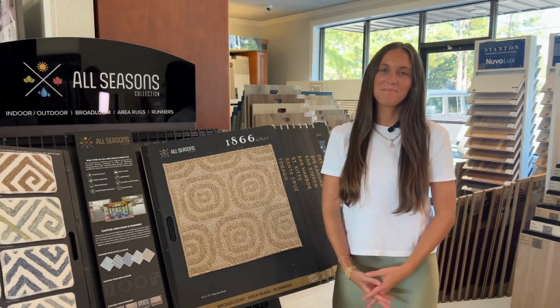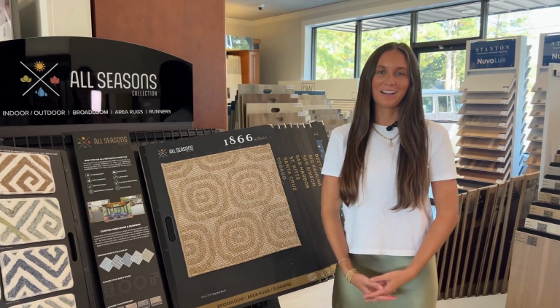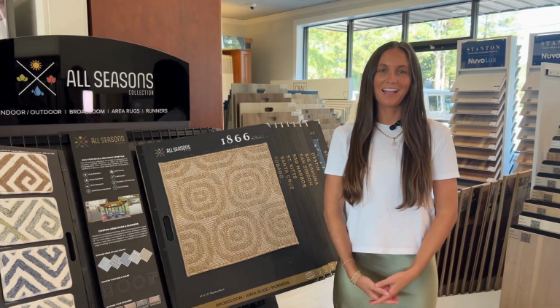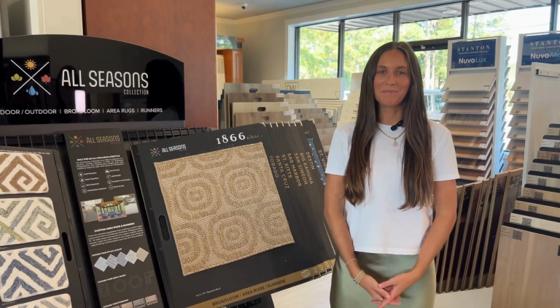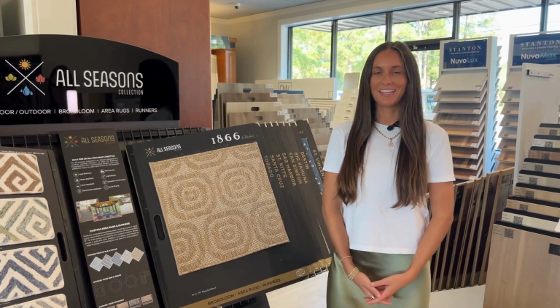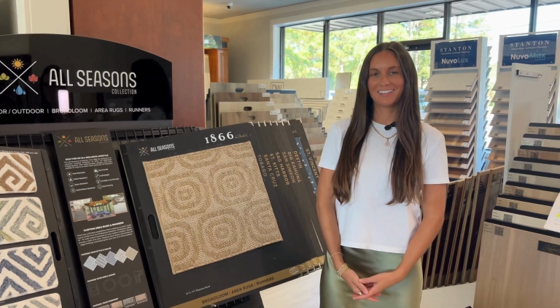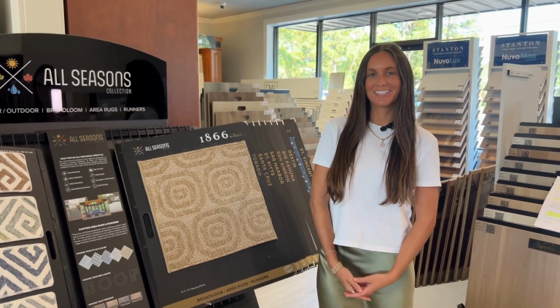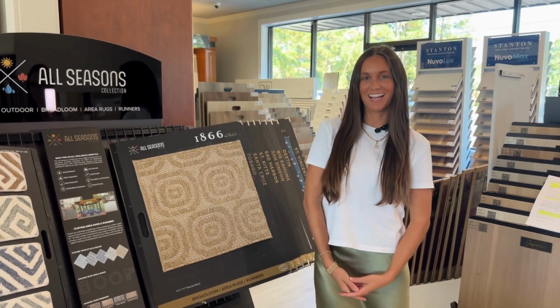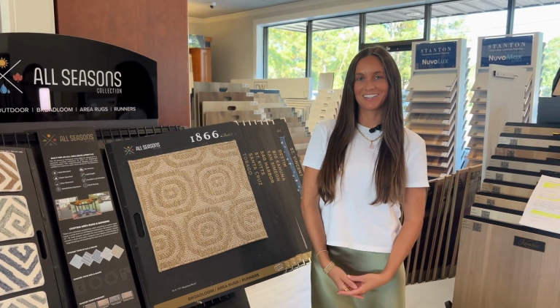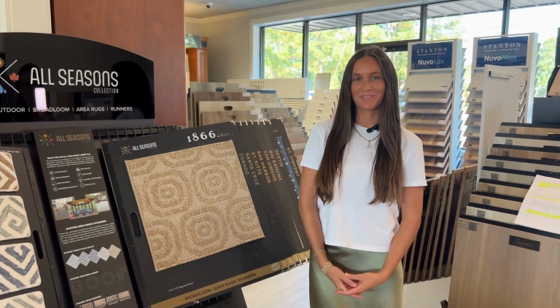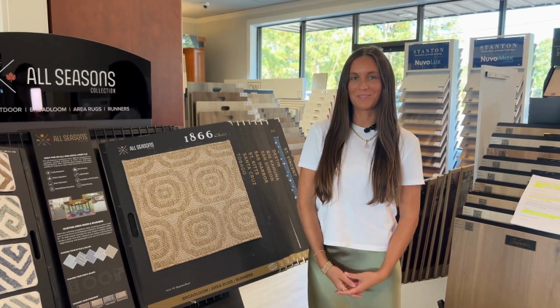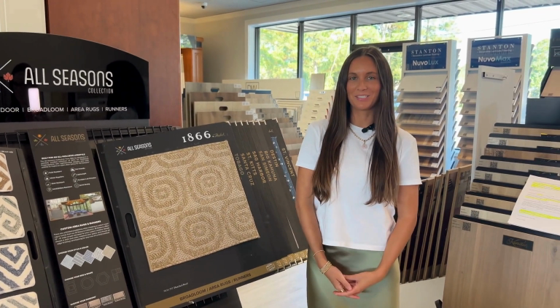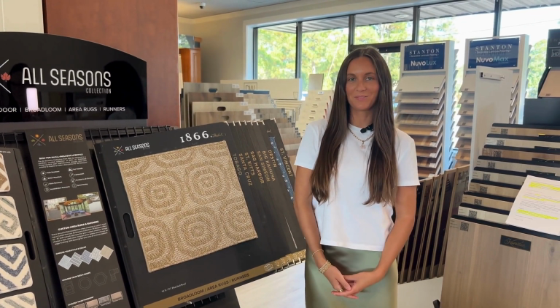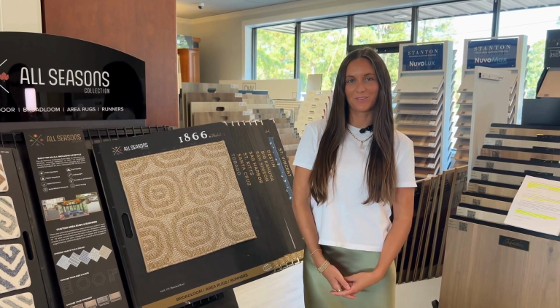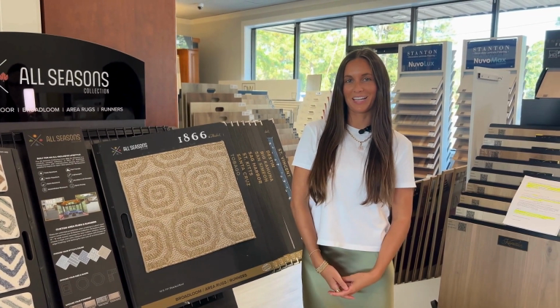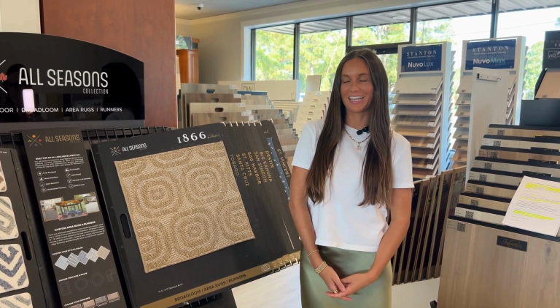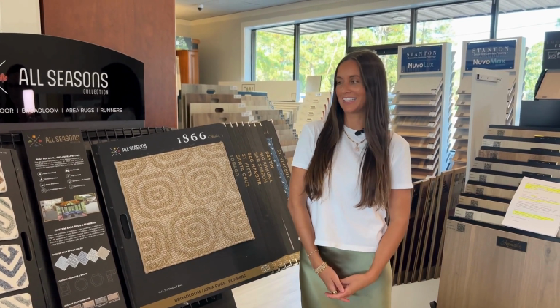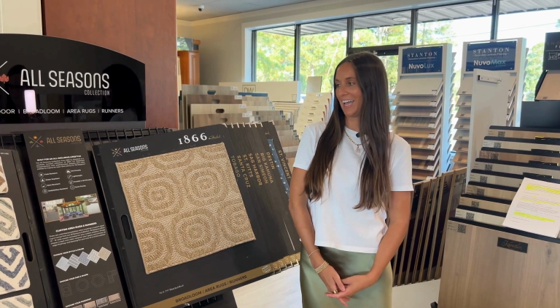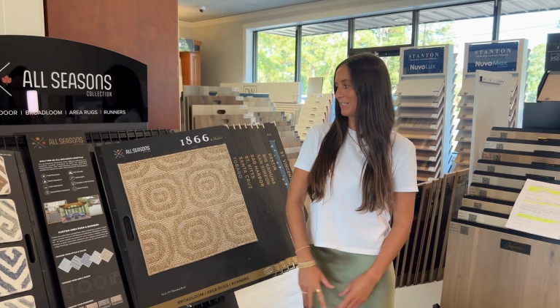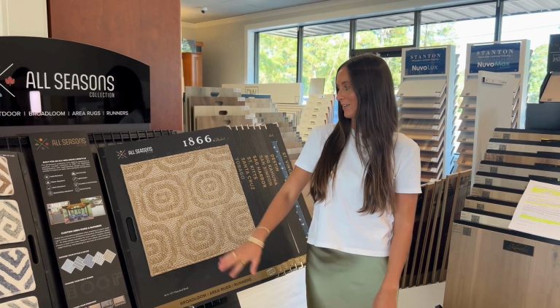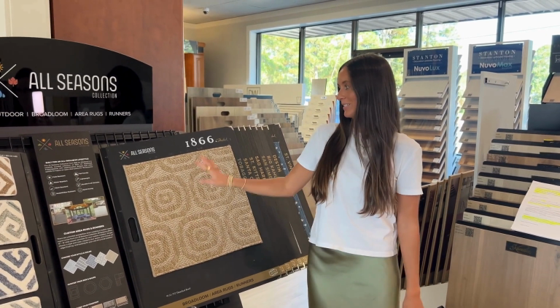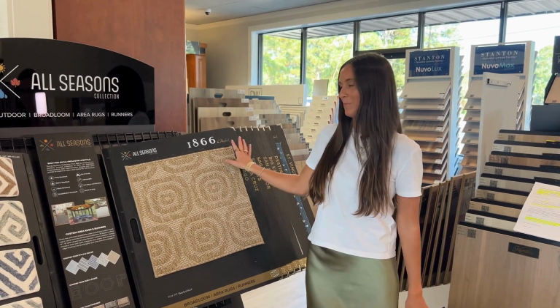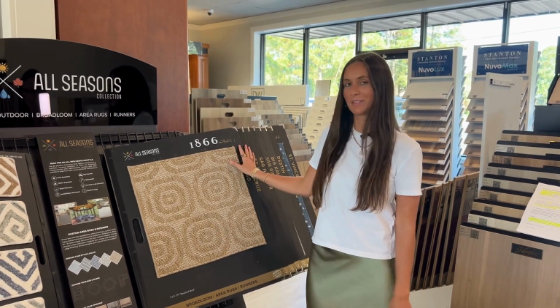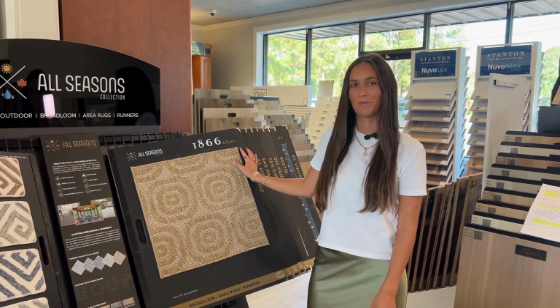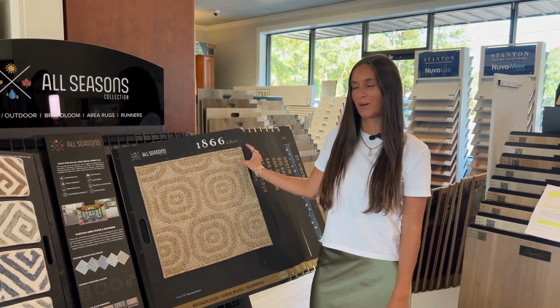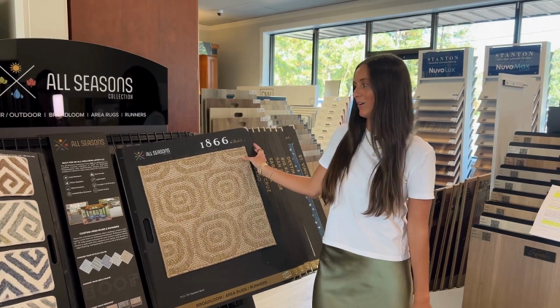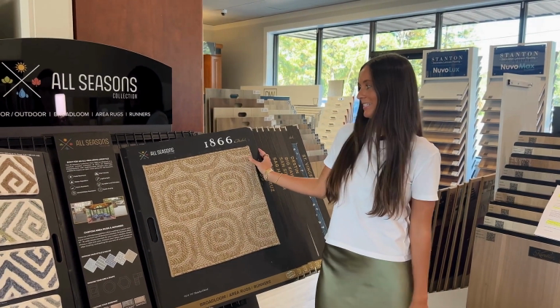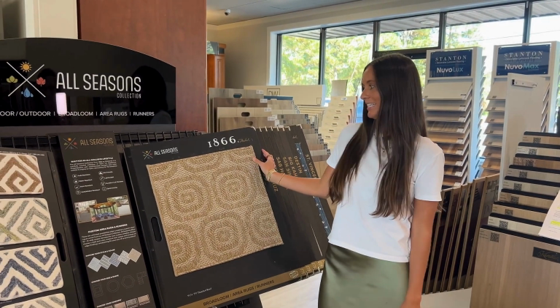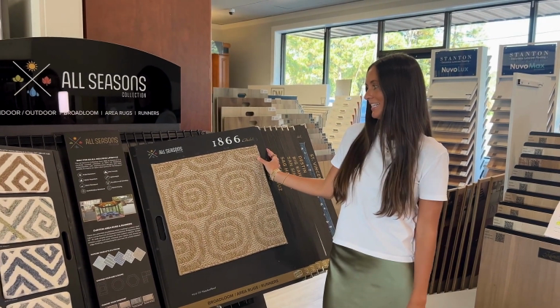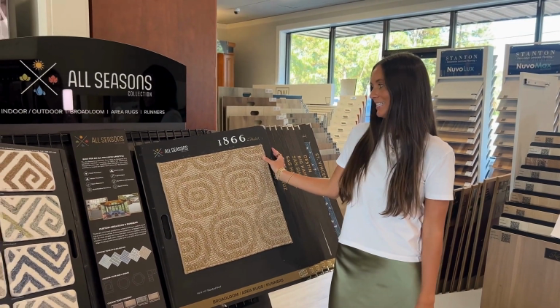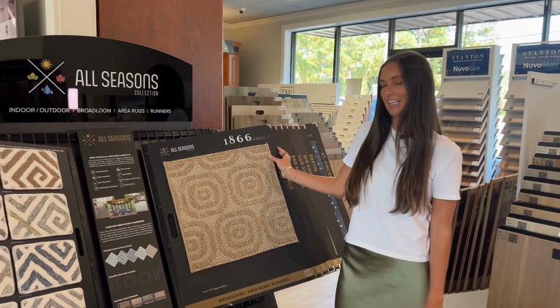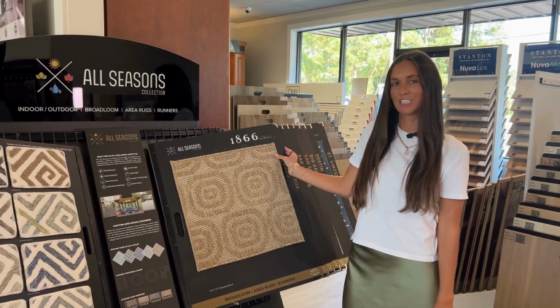I'm Mary, the in-house designer with Renovation Flooring, and today I'm going to talk to you about some of our All Seasons collection.